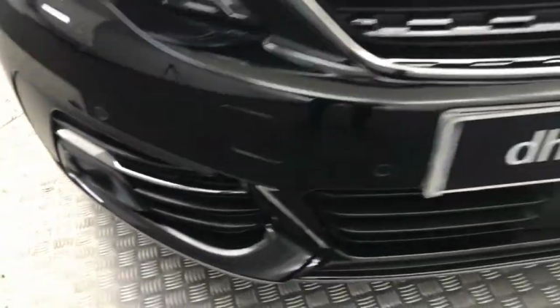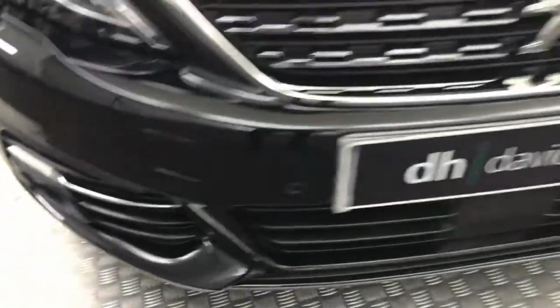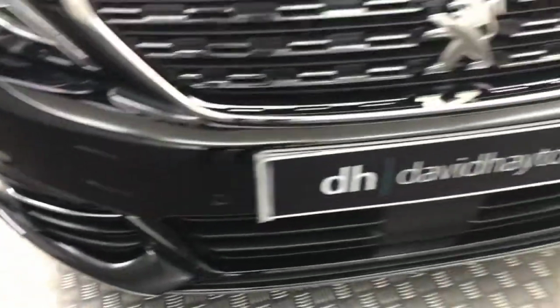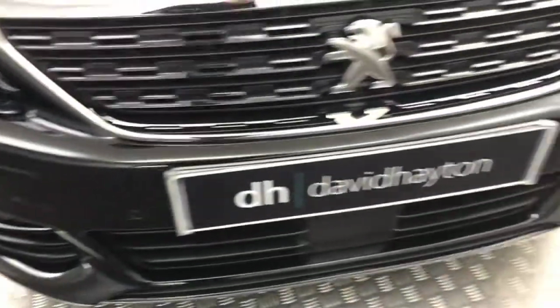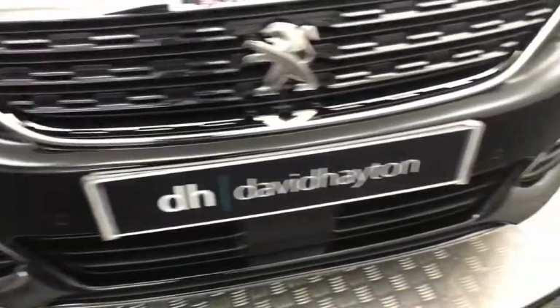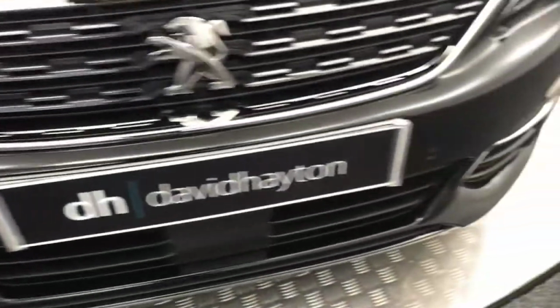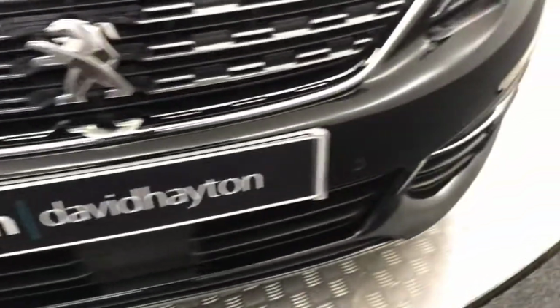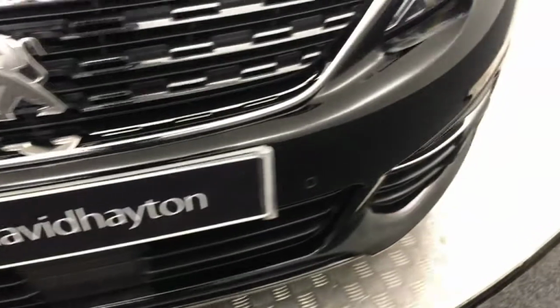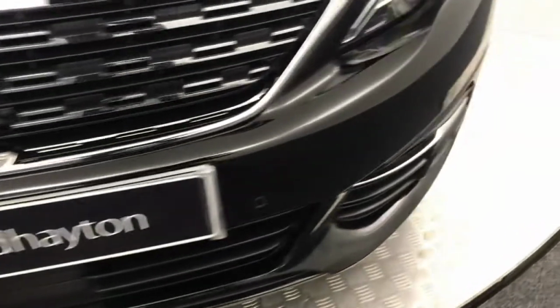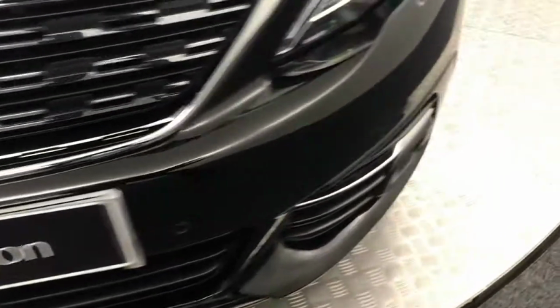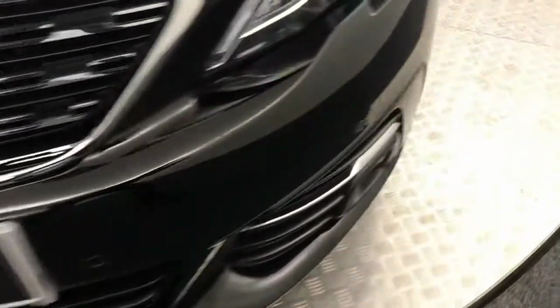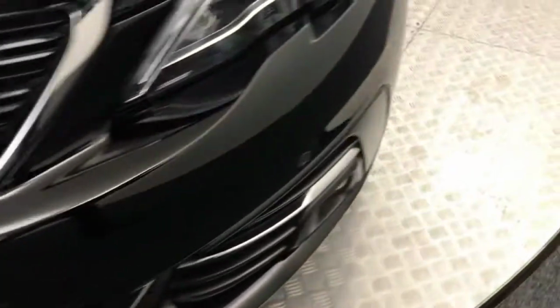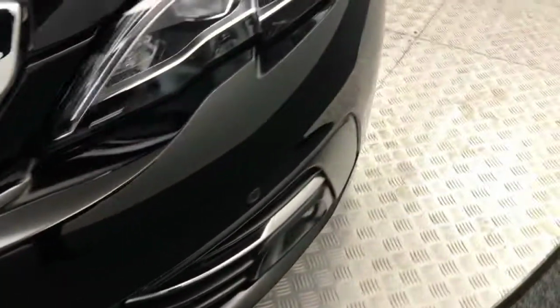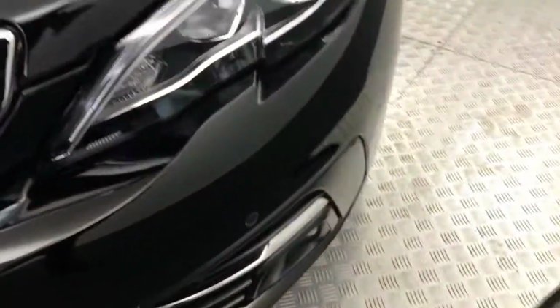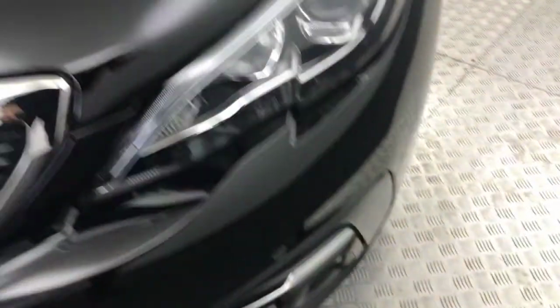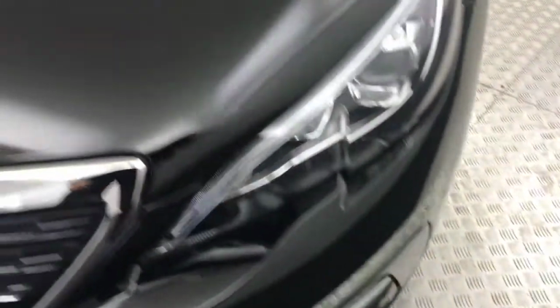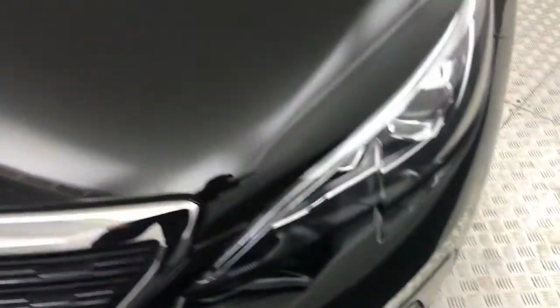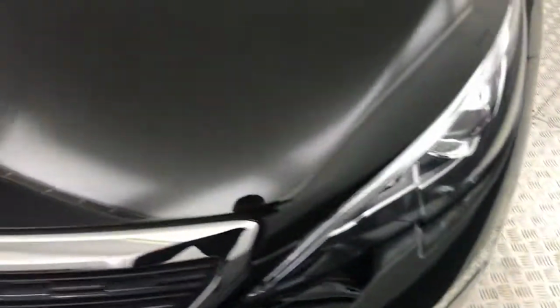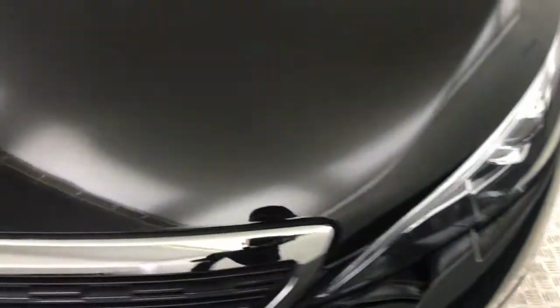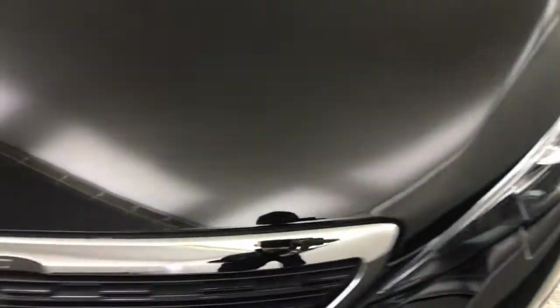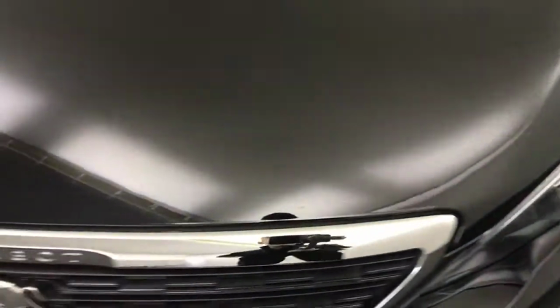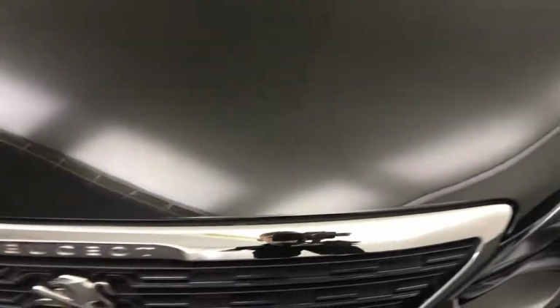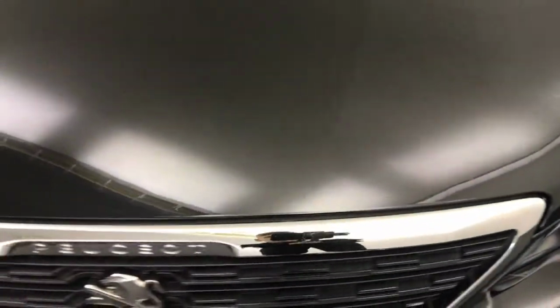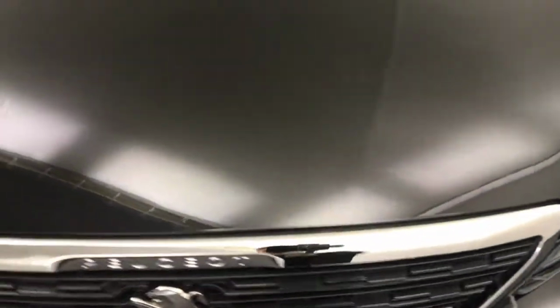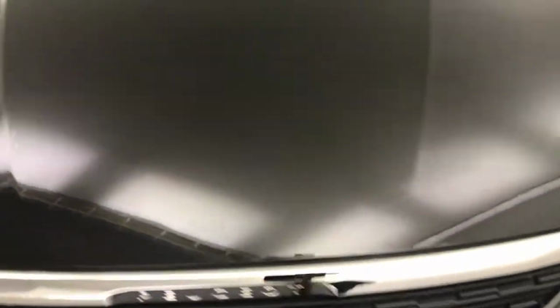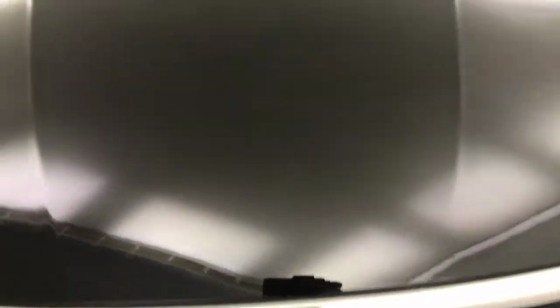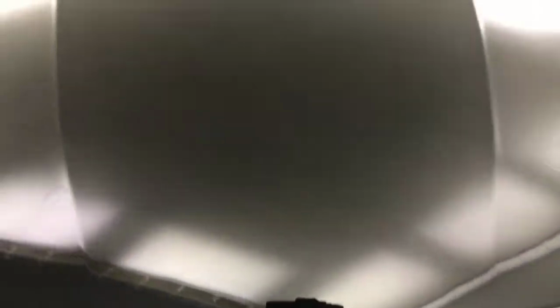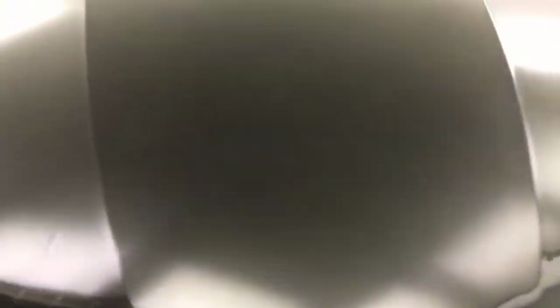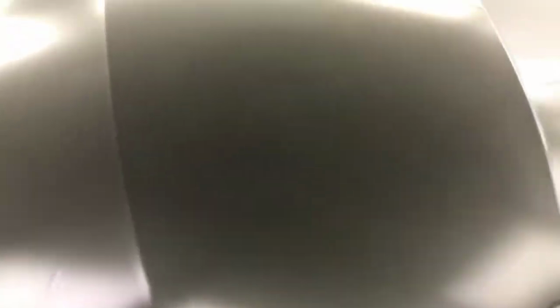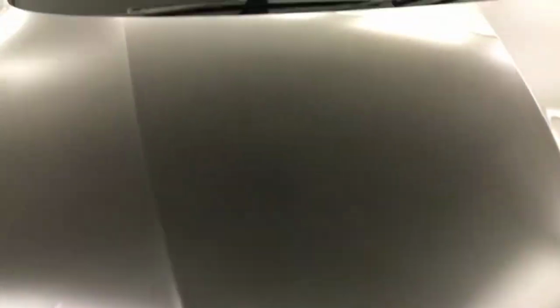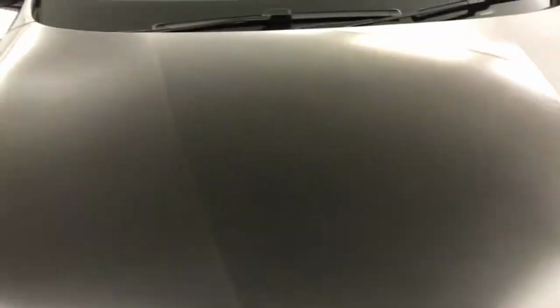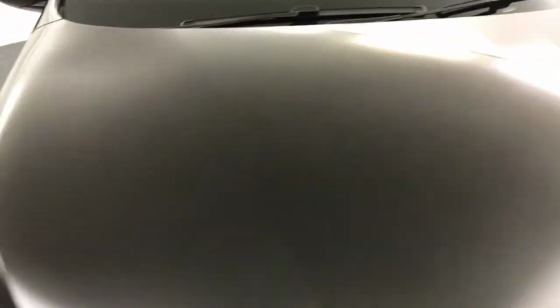Absolutely fantastic condition. You've got front parking sensors. The bonnet is really, really clean and tidy as you can see there.